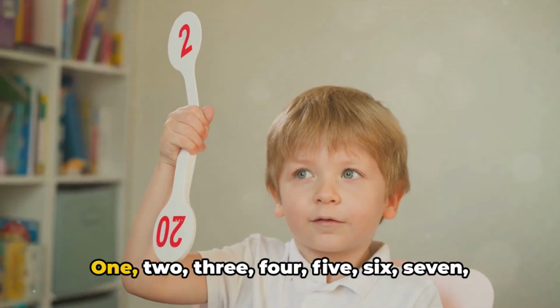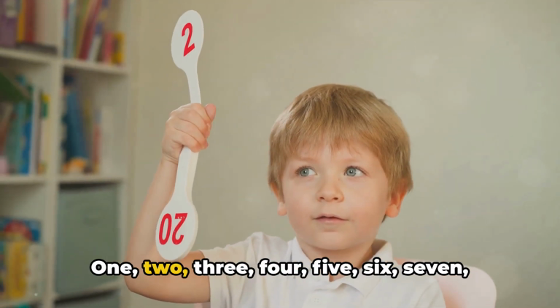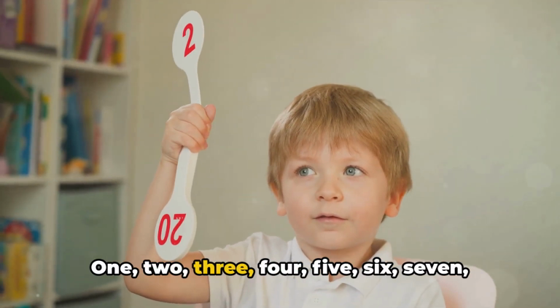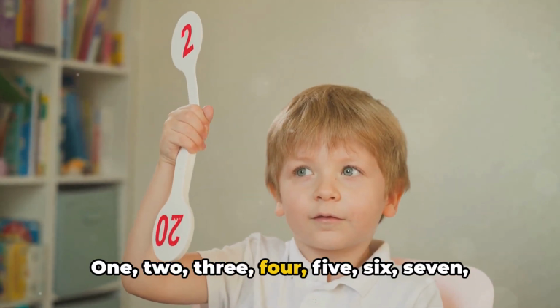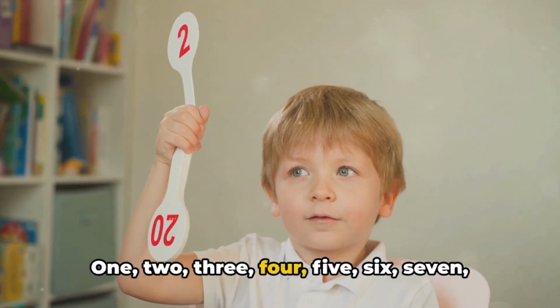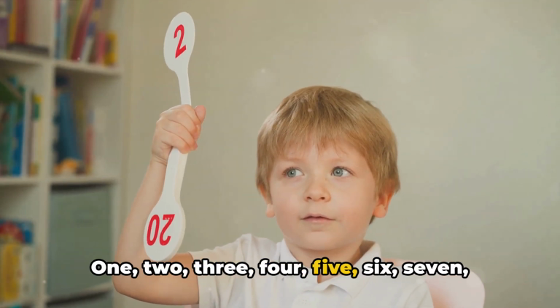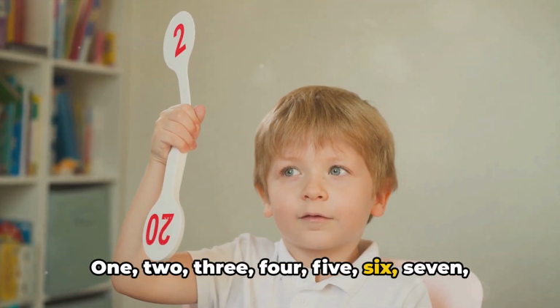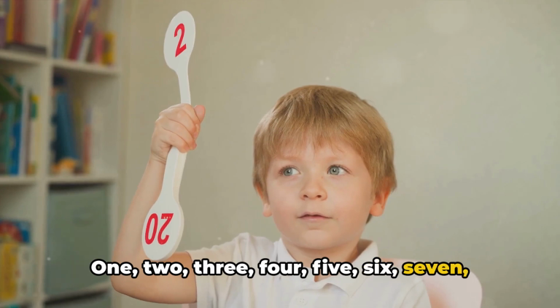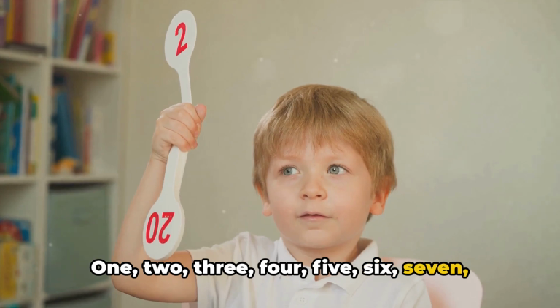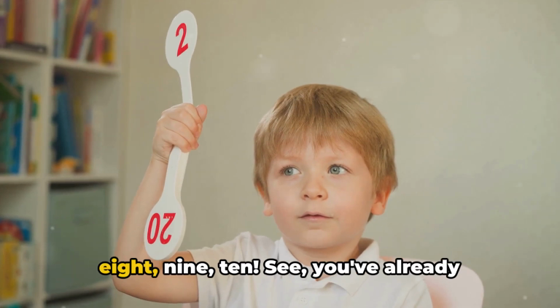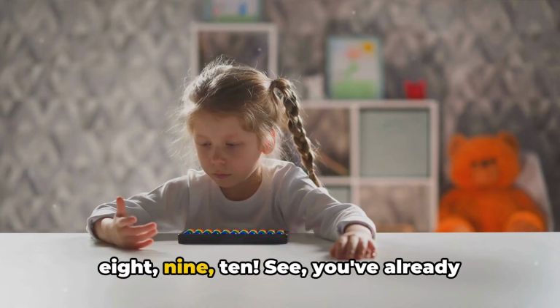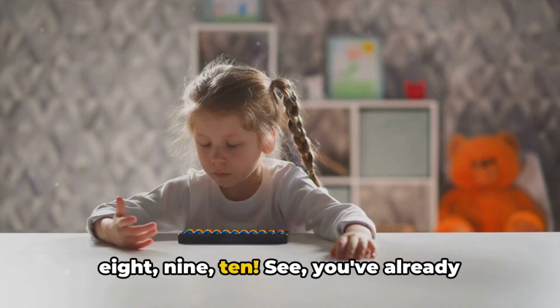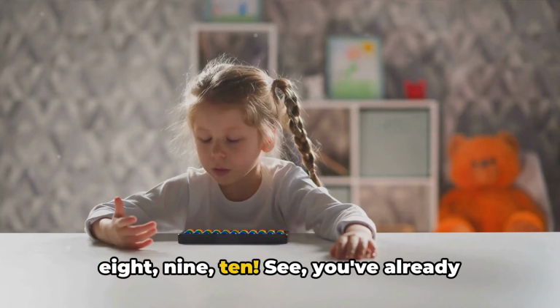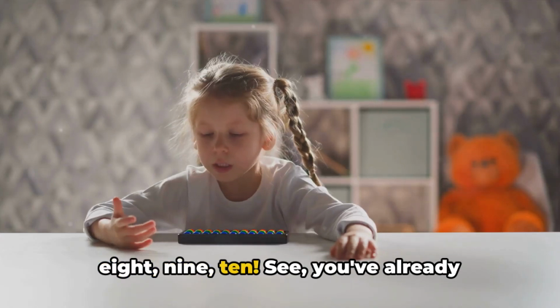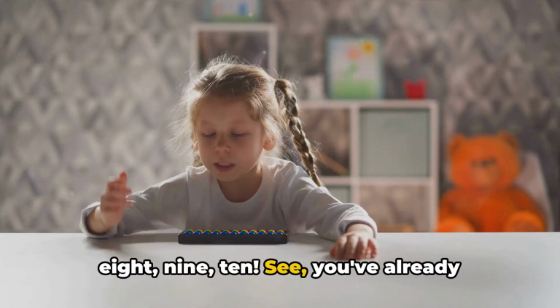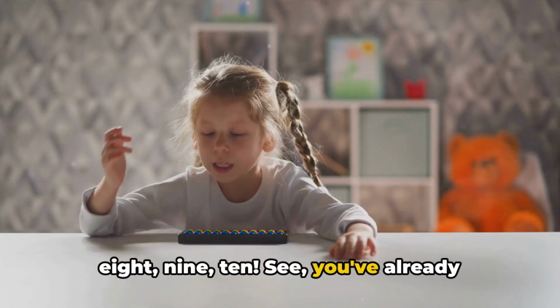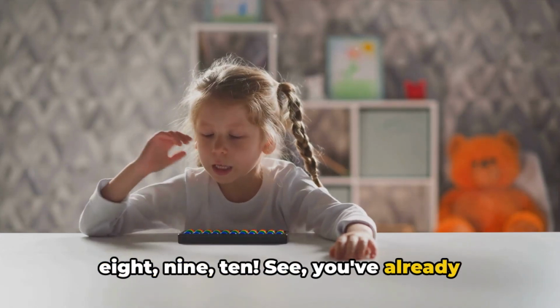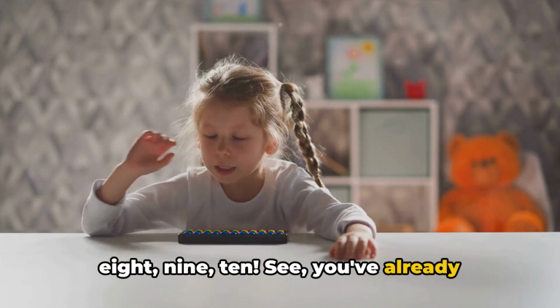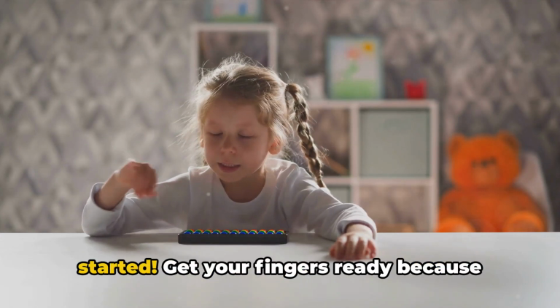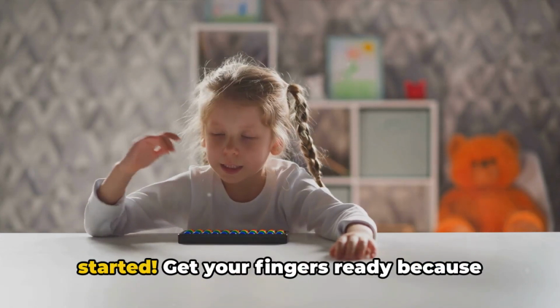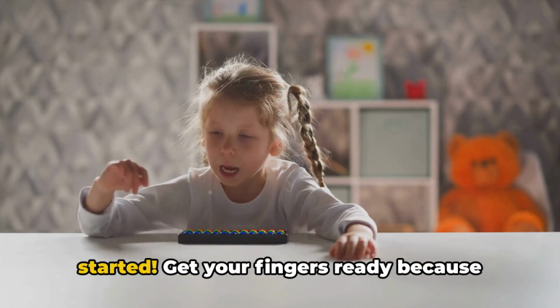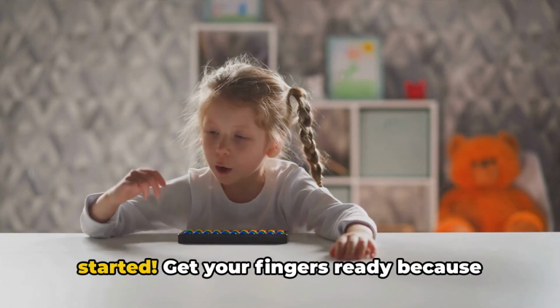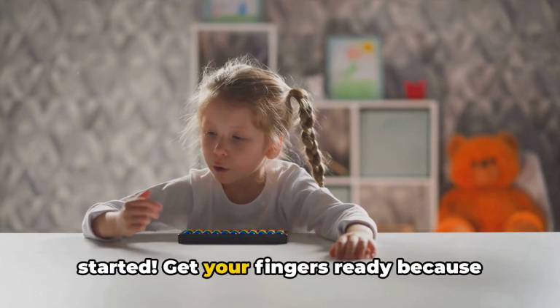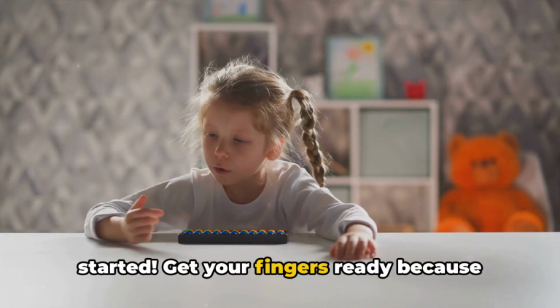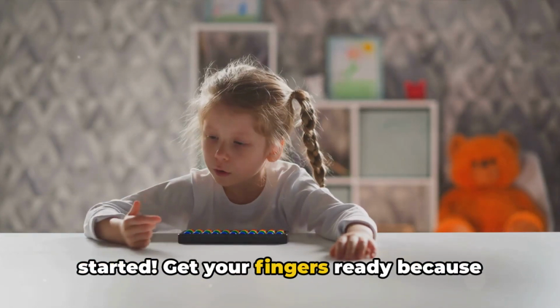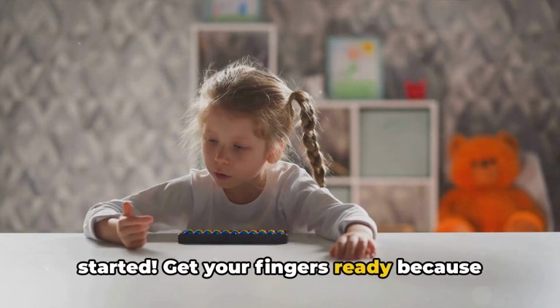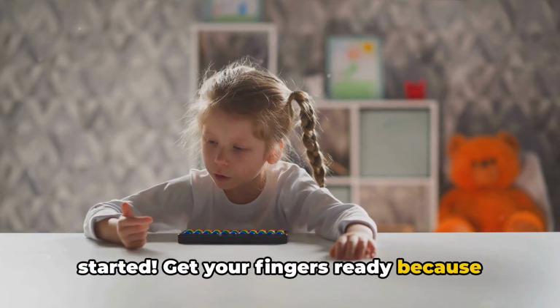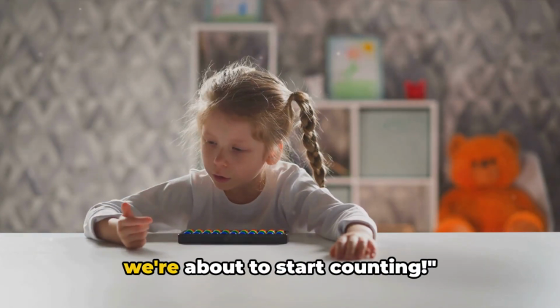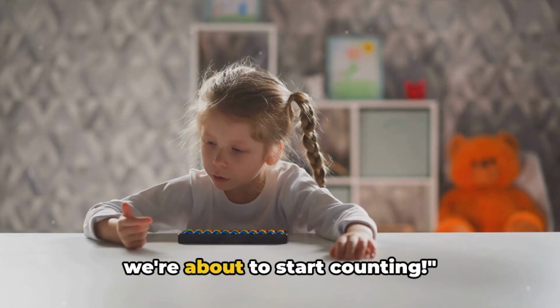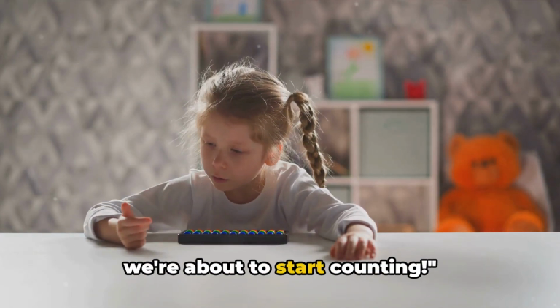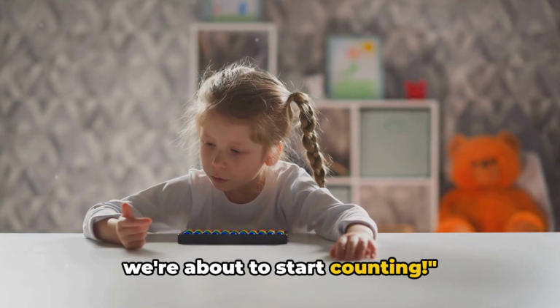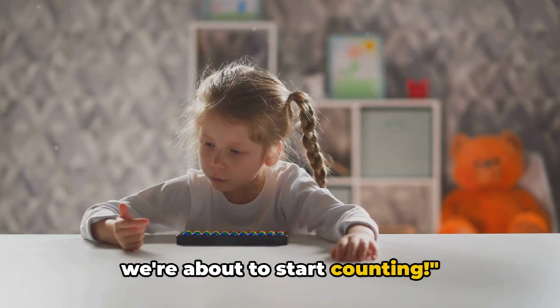1, 2, 3, 4, 5, 6, 7, 8, 9, 10. See, you've already started! Get your fingers ready because we're about to start counting.